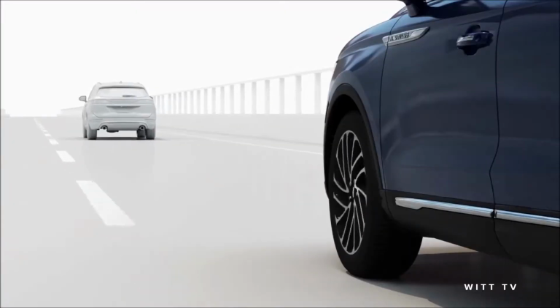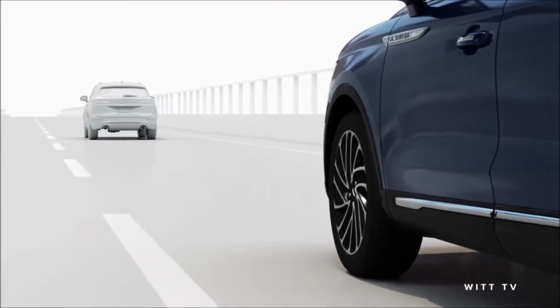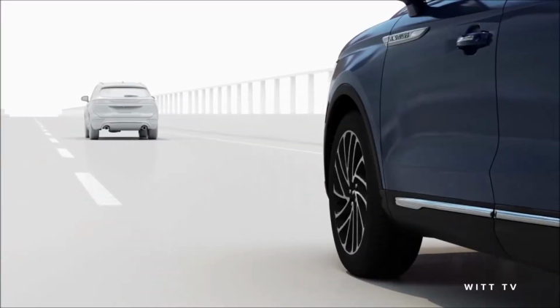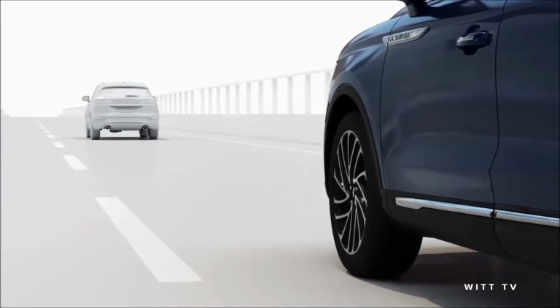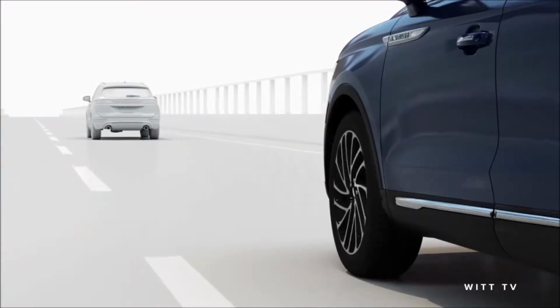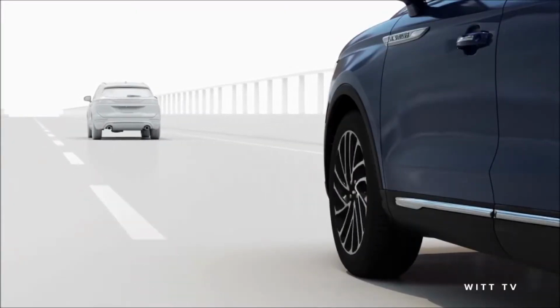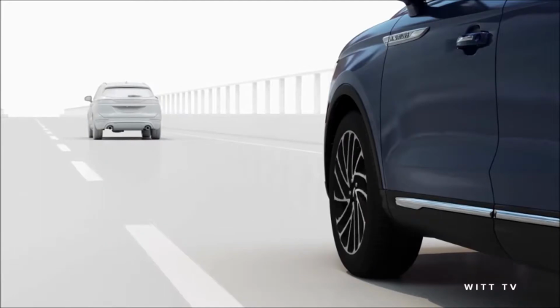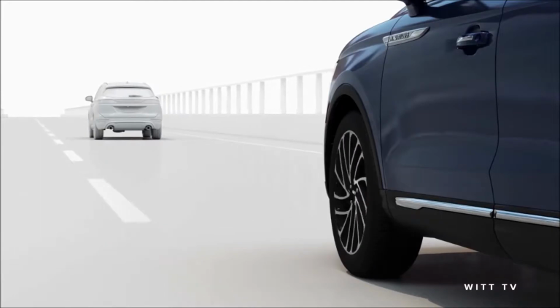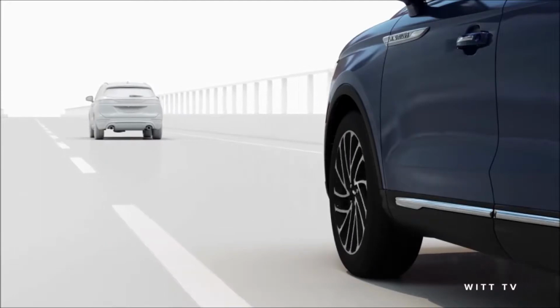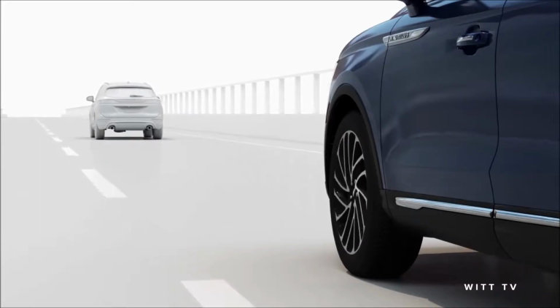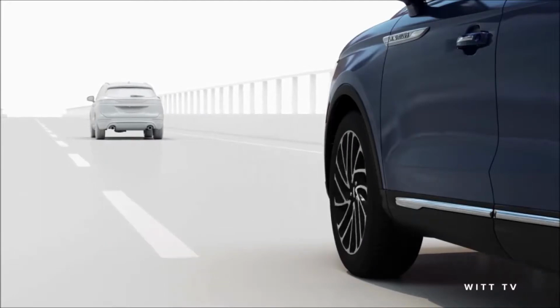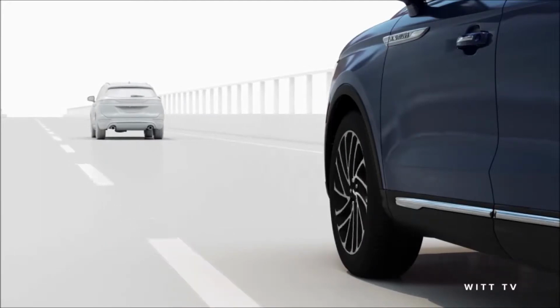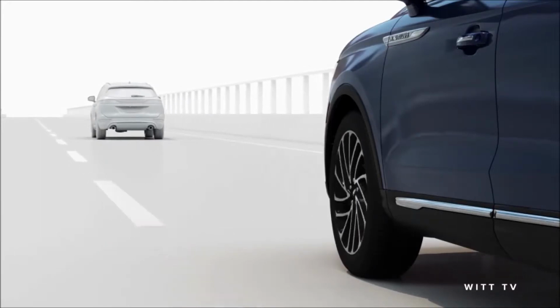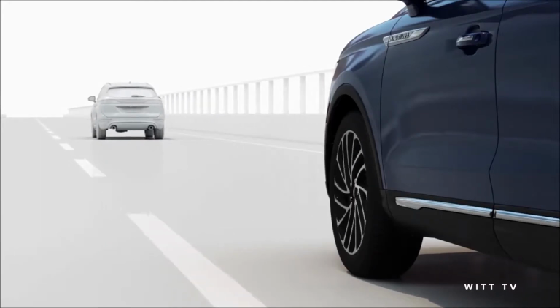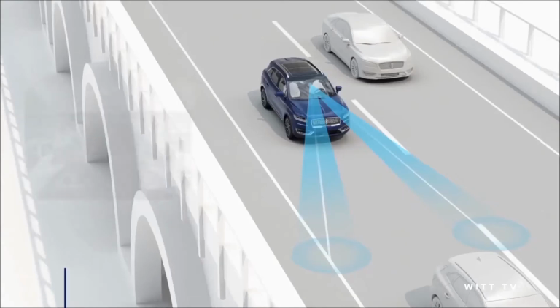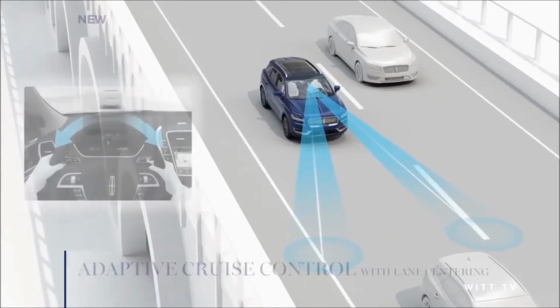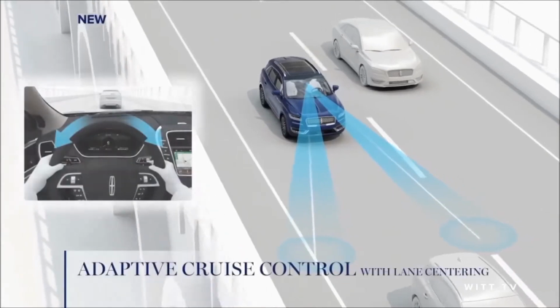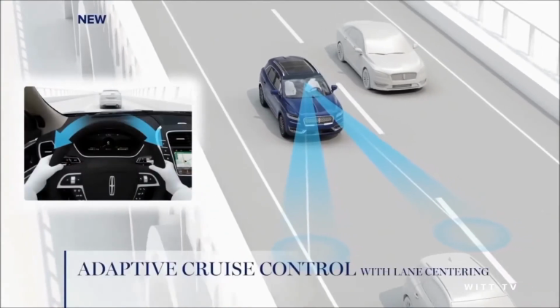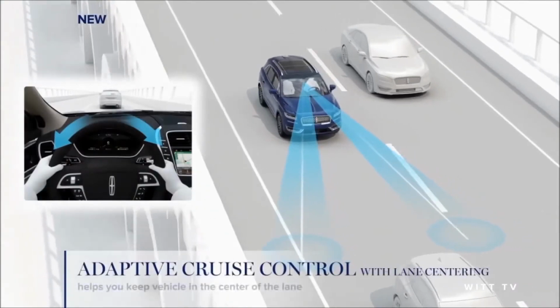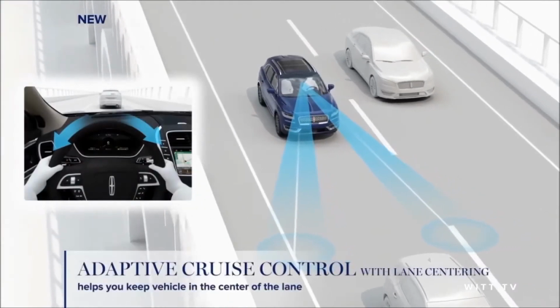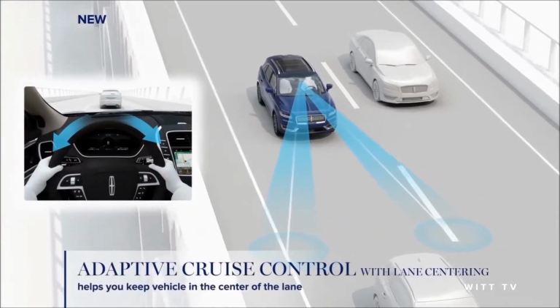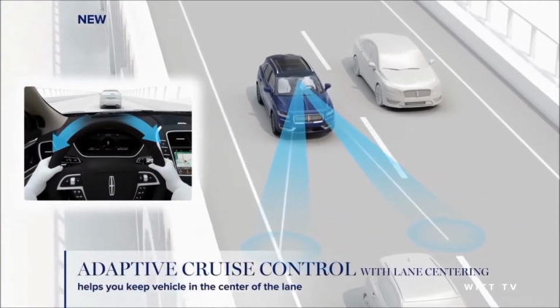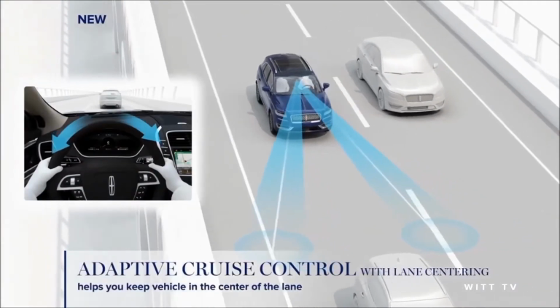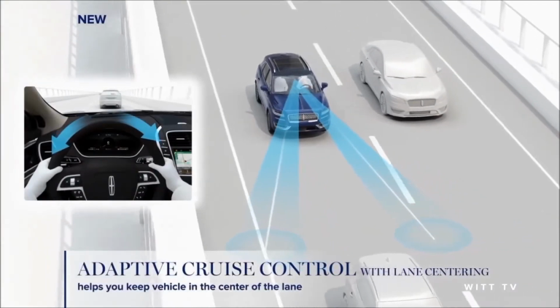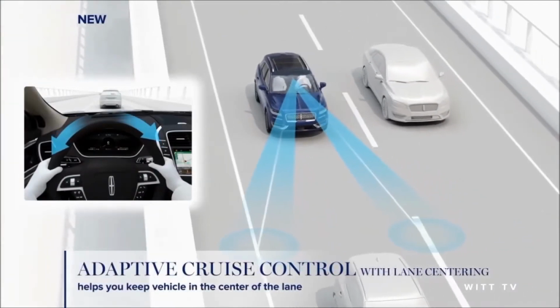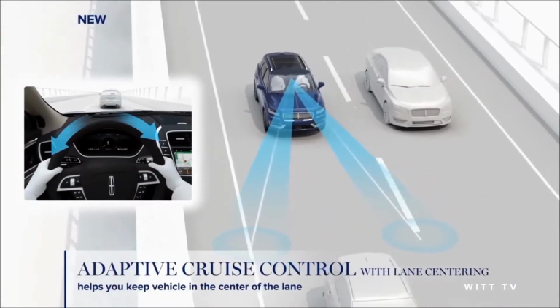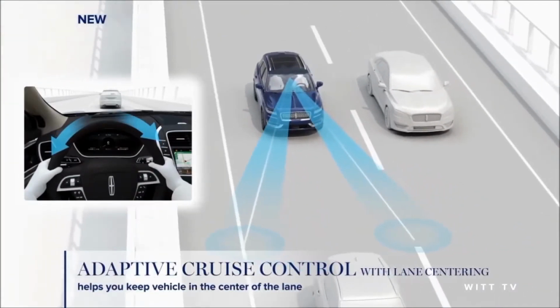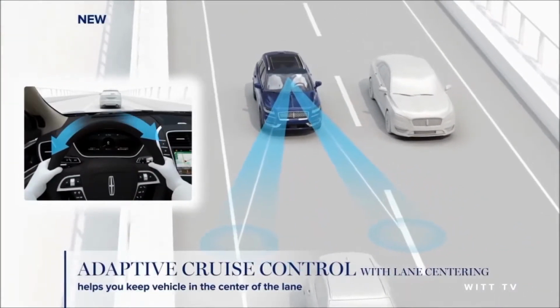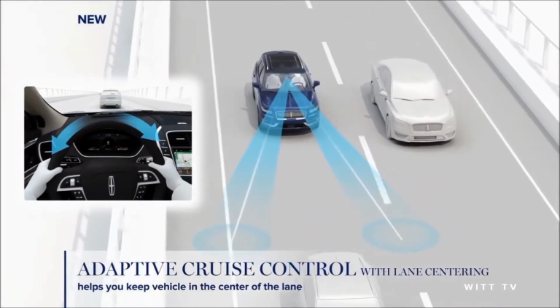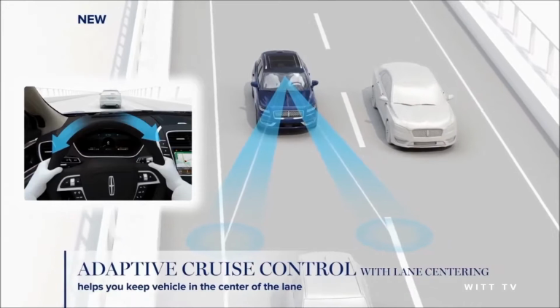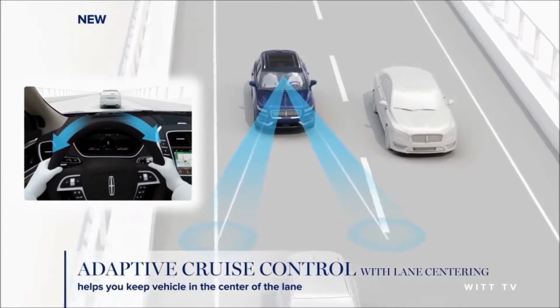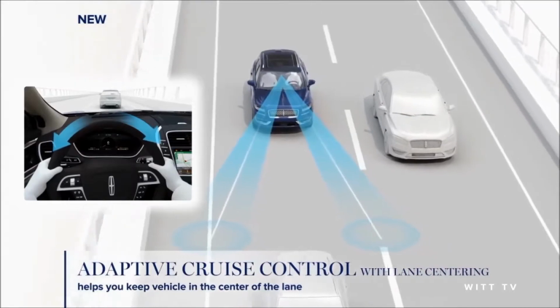New from Lincoln is the Nautilus's lane centering technology, which helps keep you centered in your lane, adding an extra buffer between you and your fellow commuters.